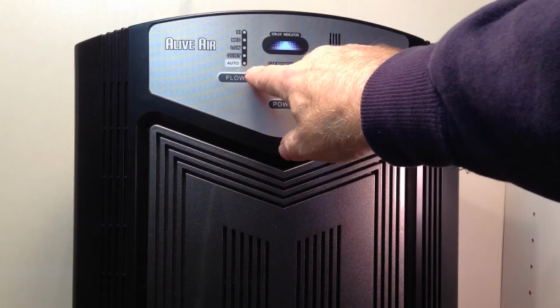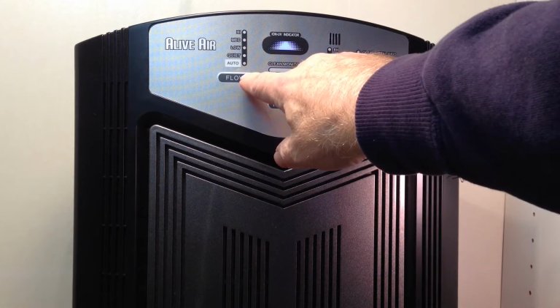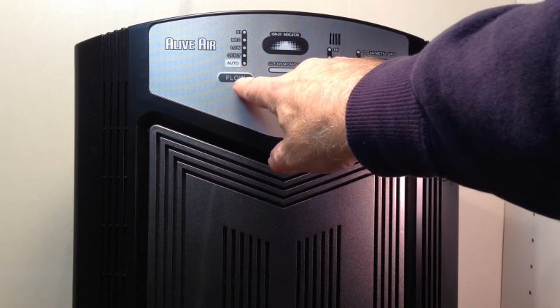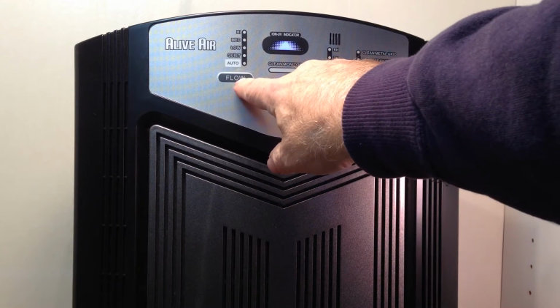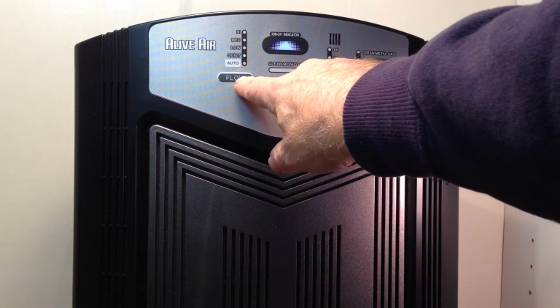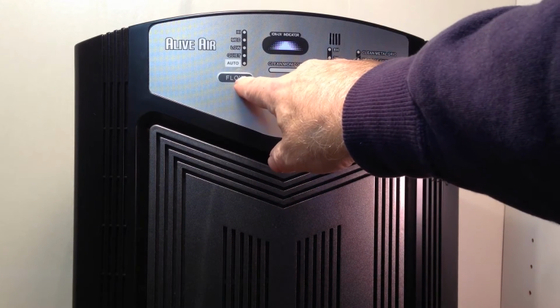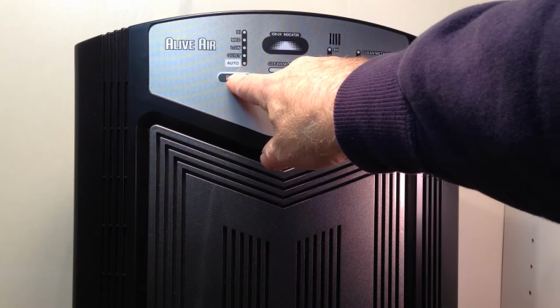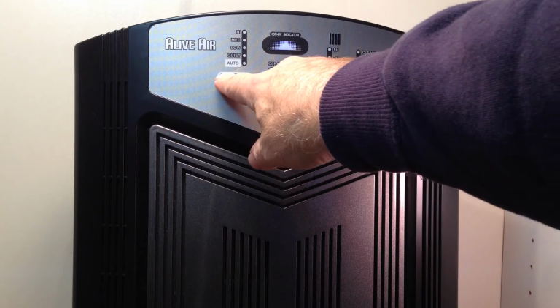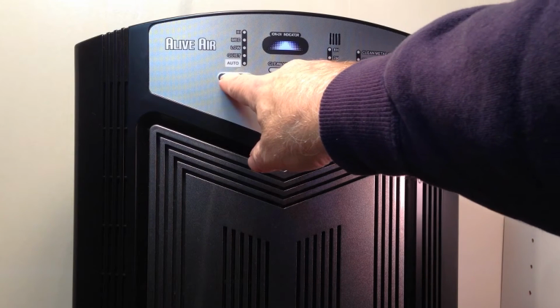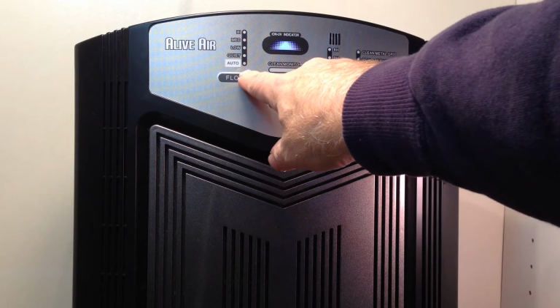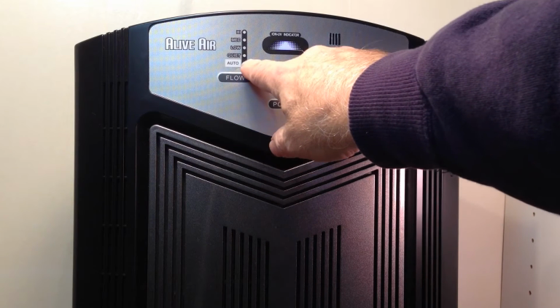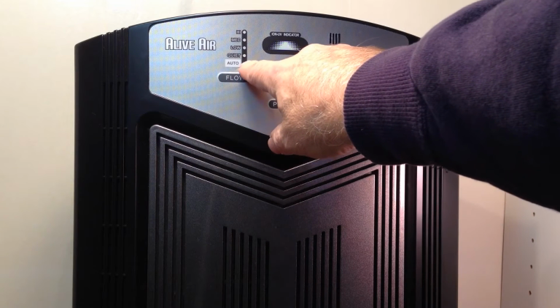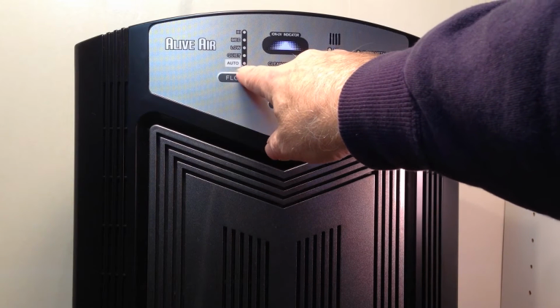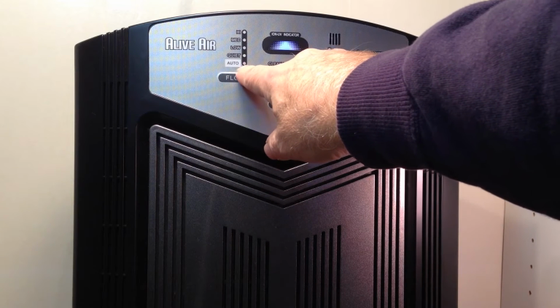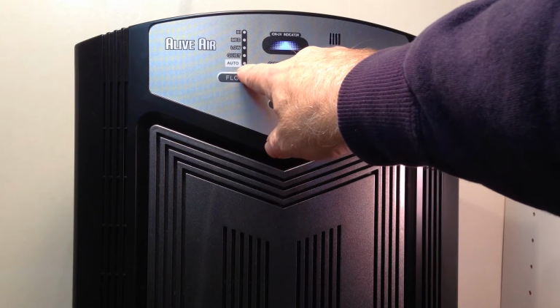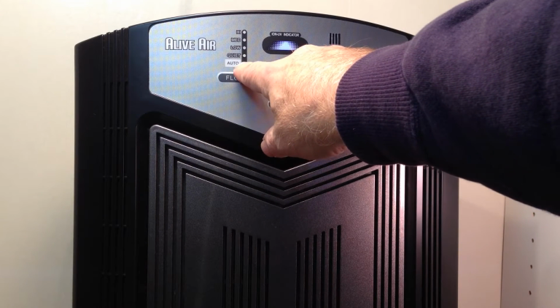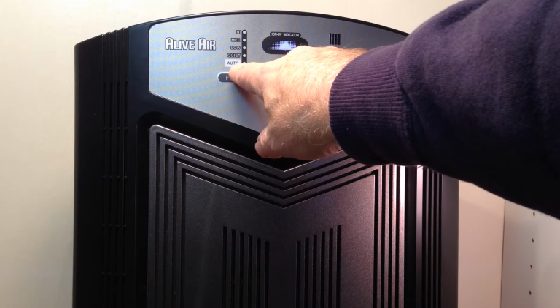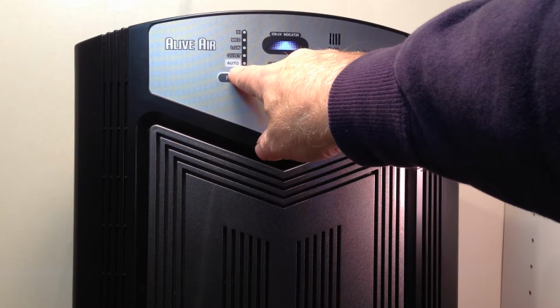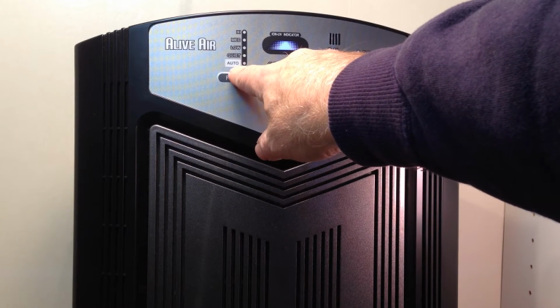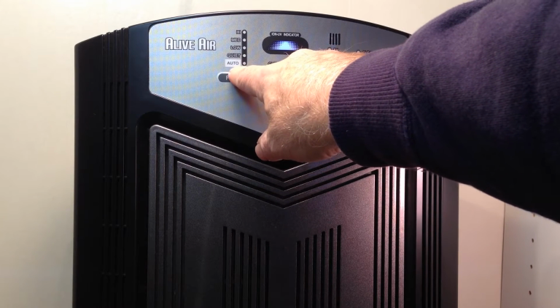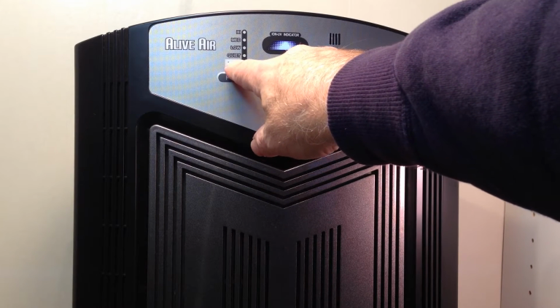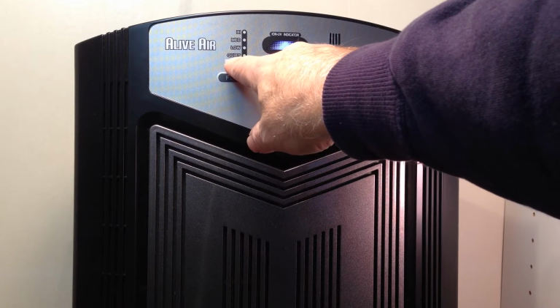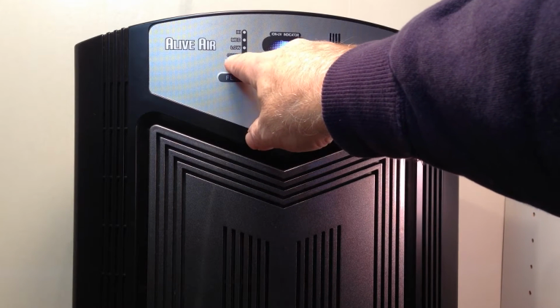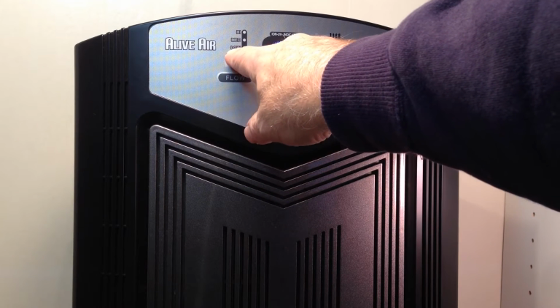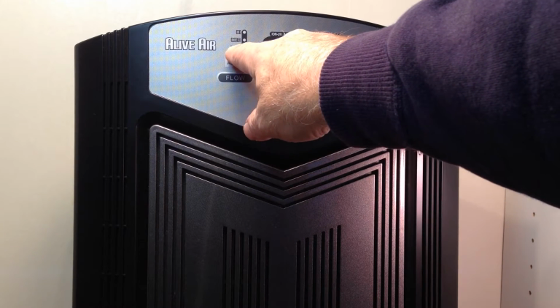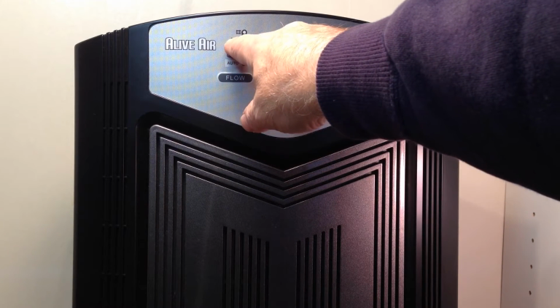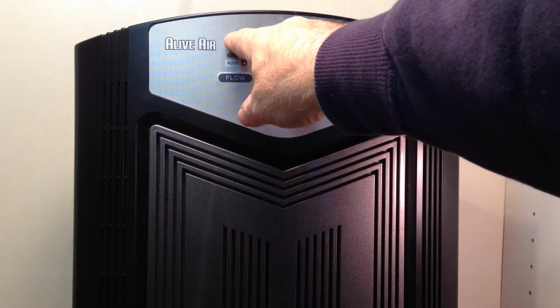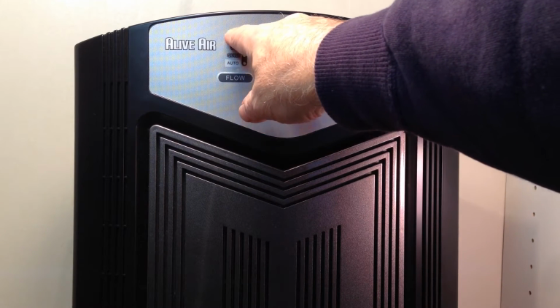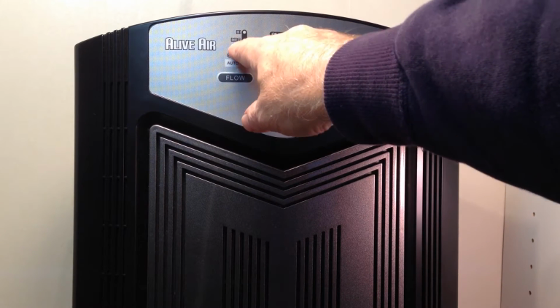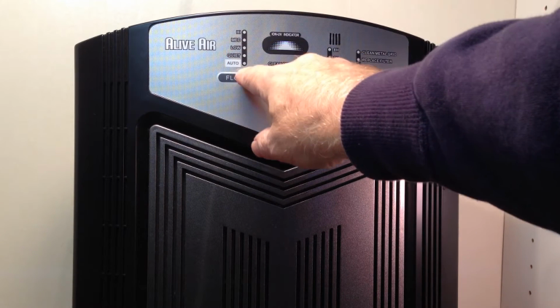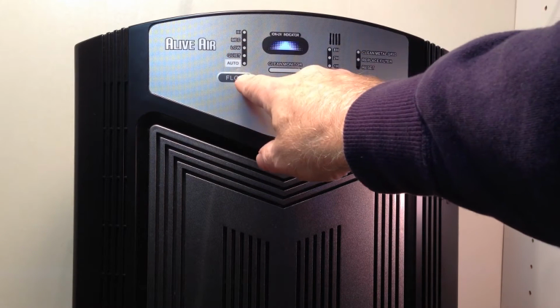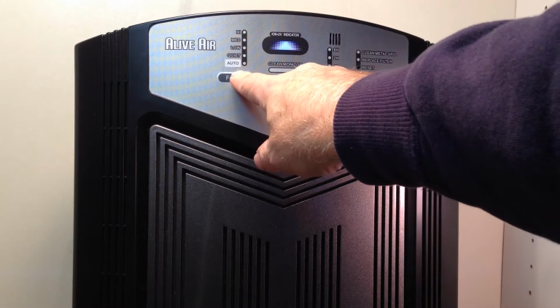Over here on the flow button you're going to see auto, quiet, low, medium, and high.